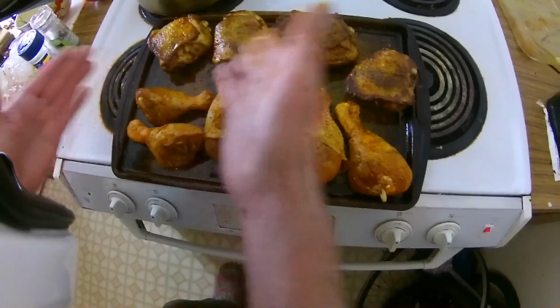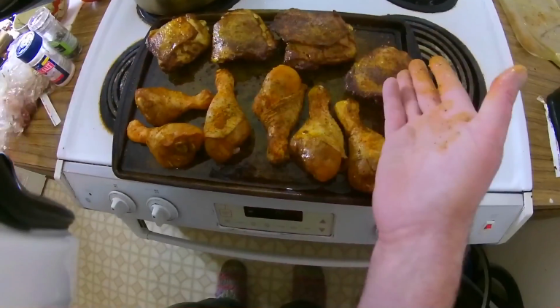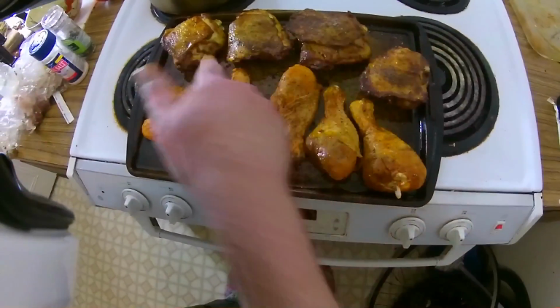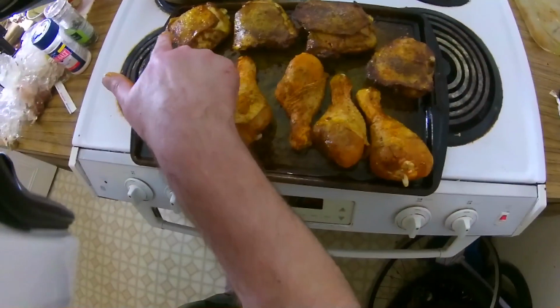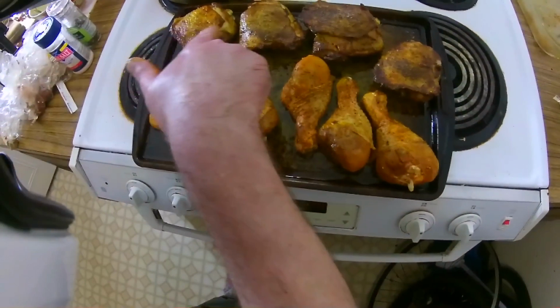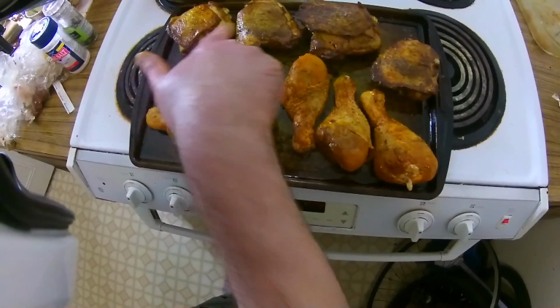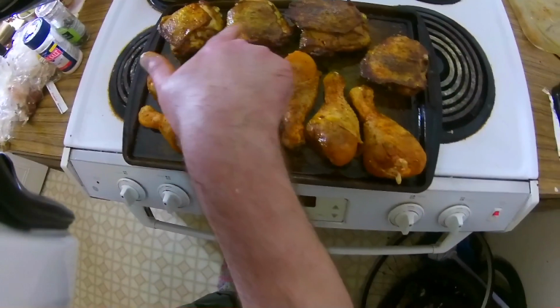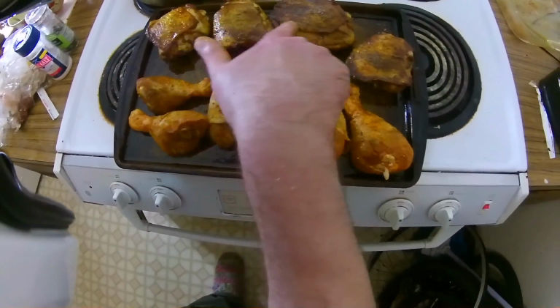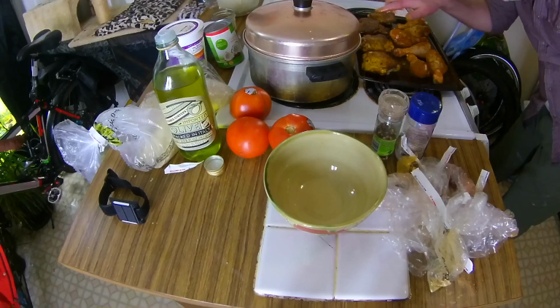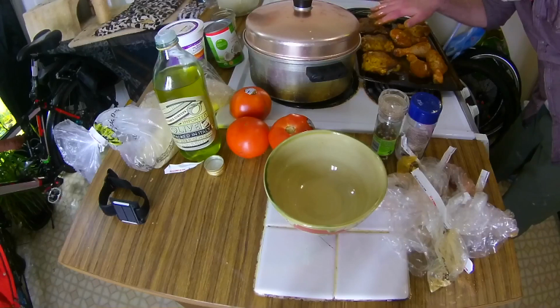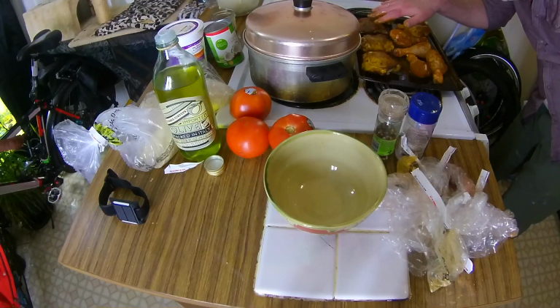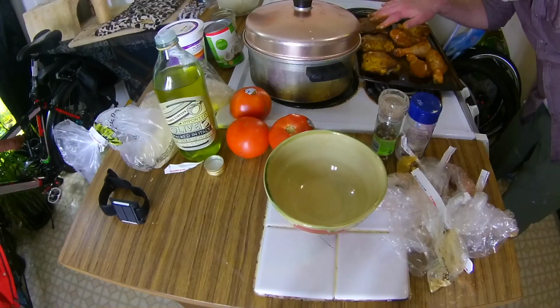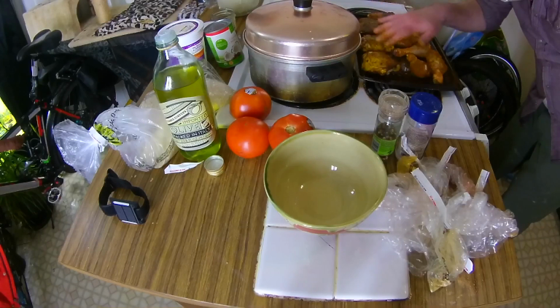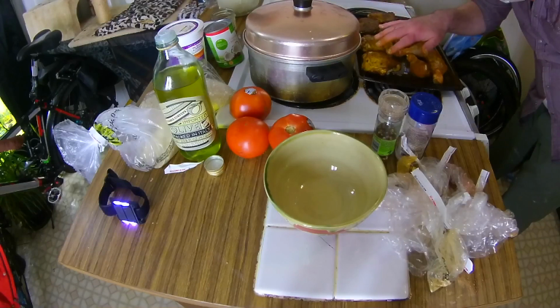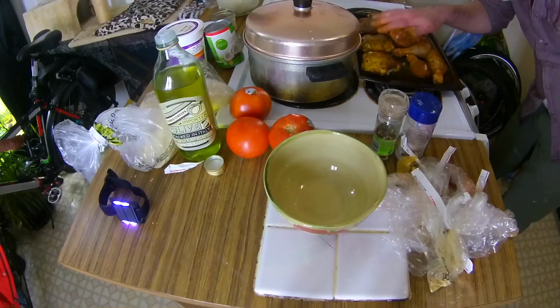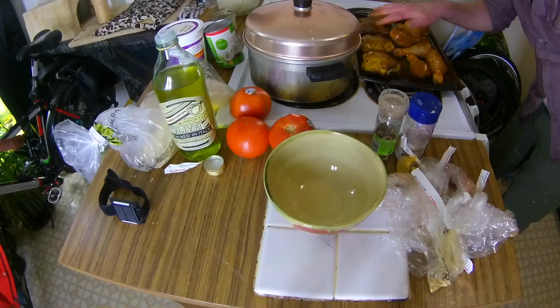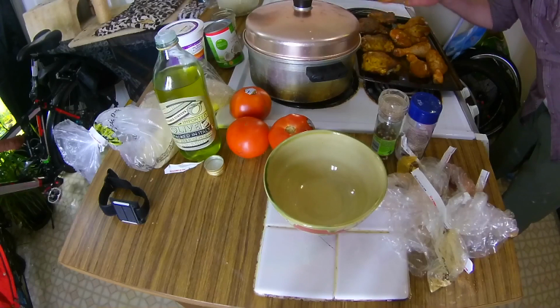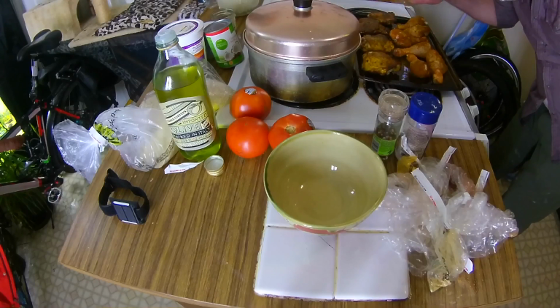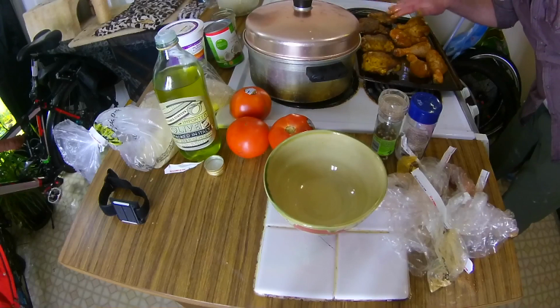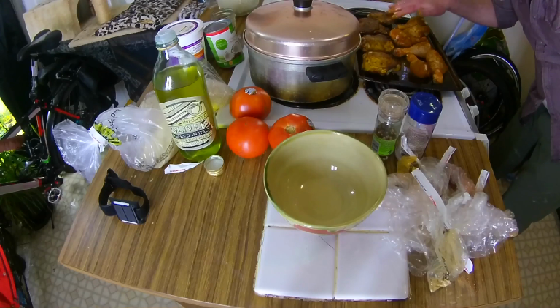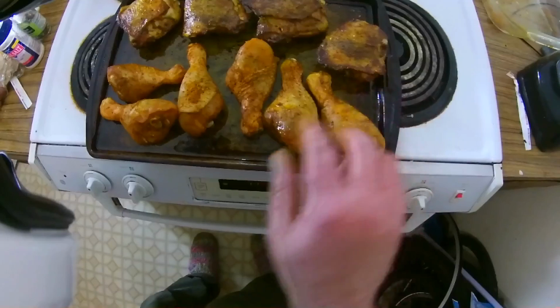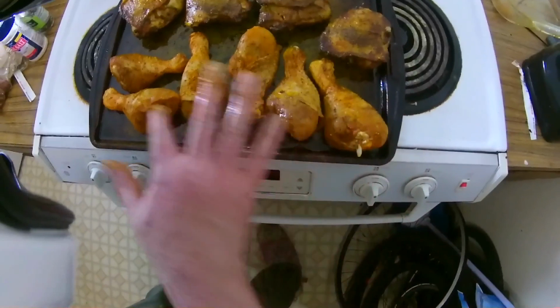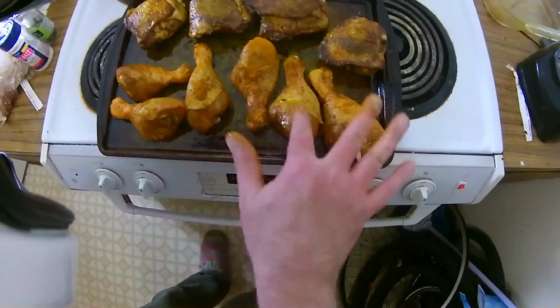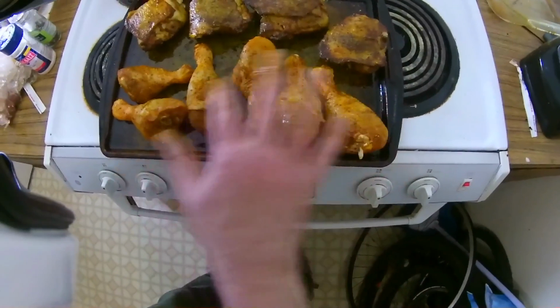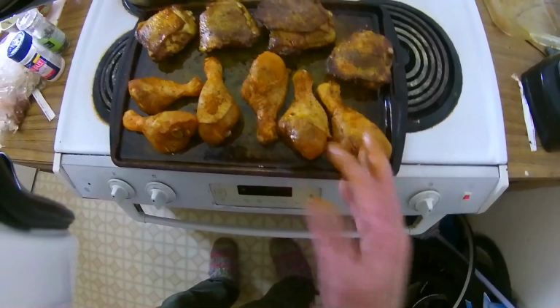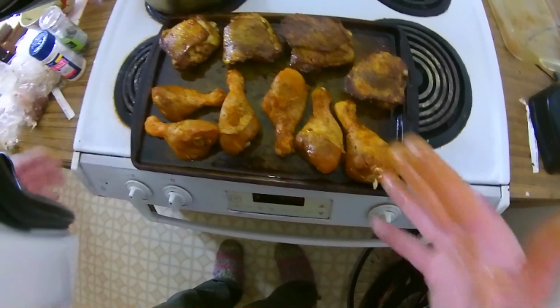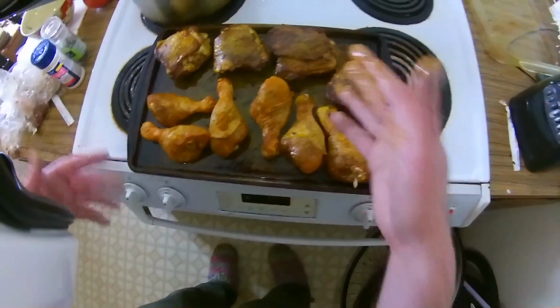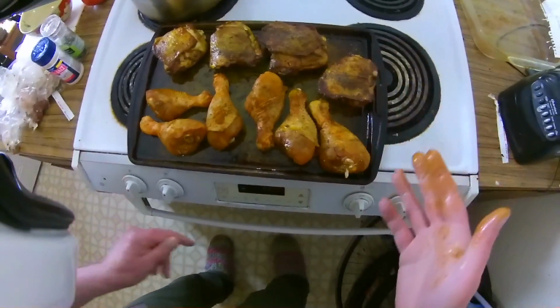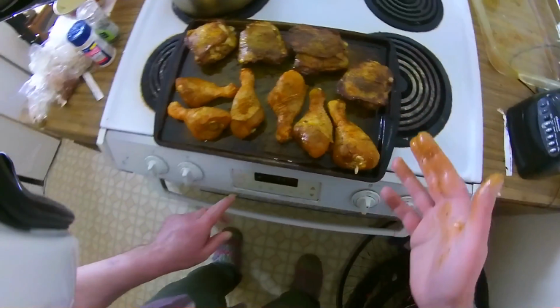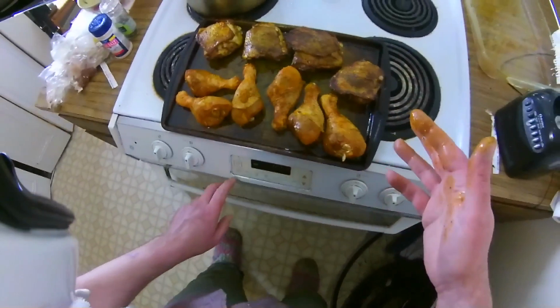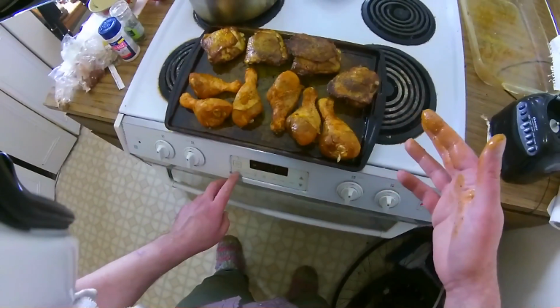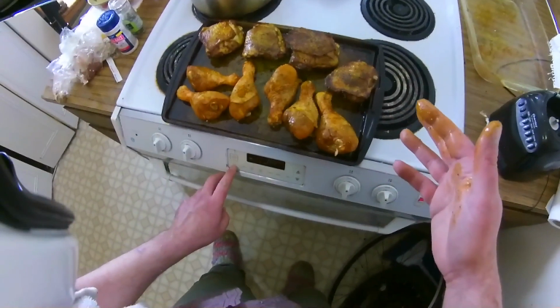Chicken and fries — this is nice. Drumsticks, back in now for another 30 minutes.